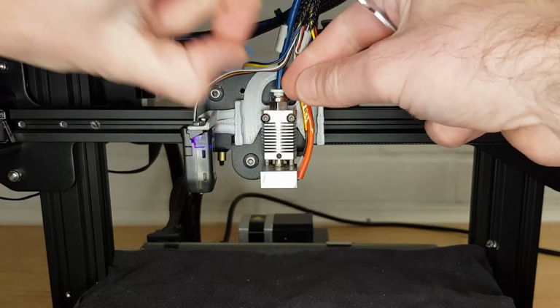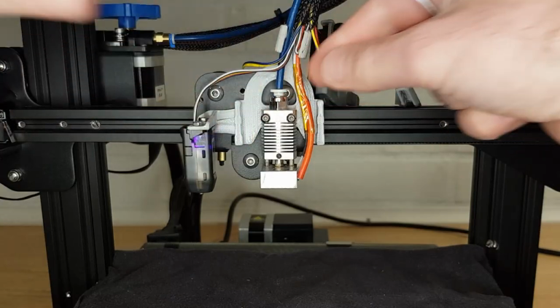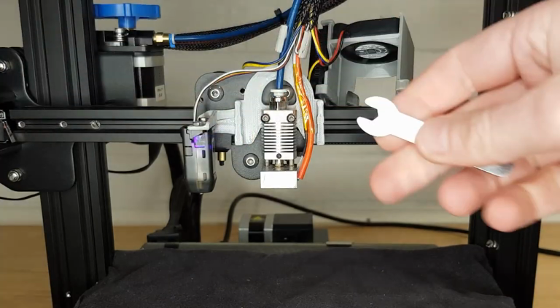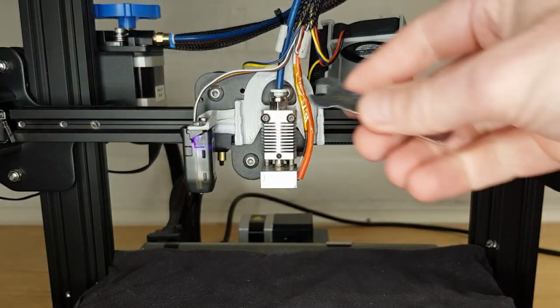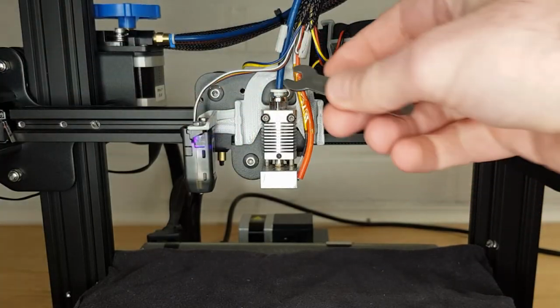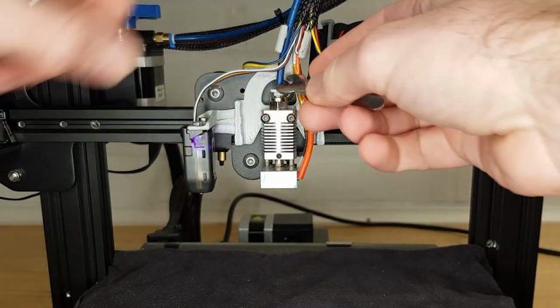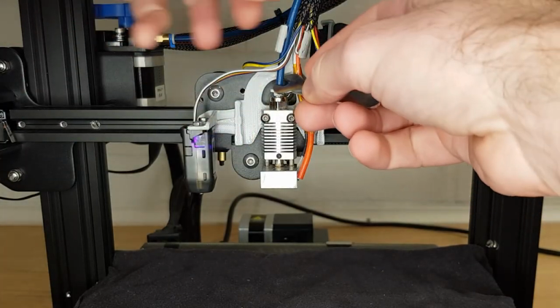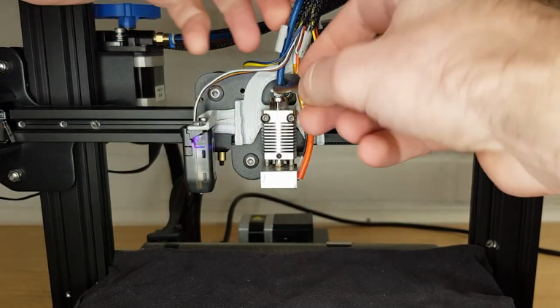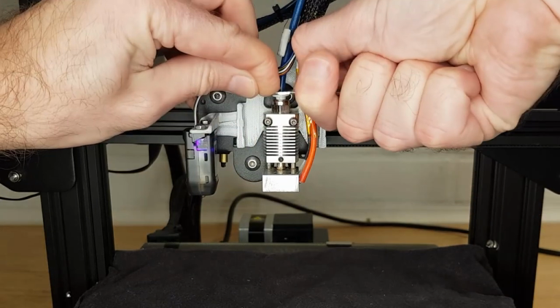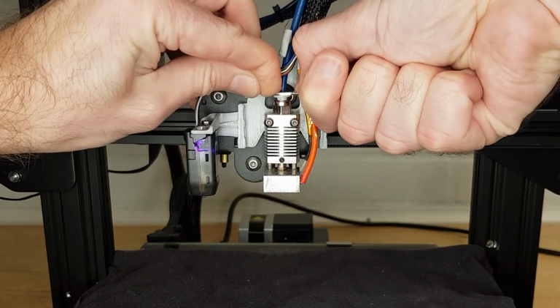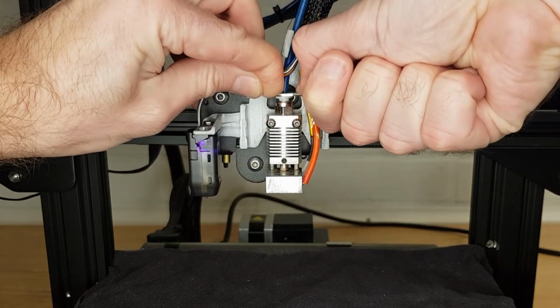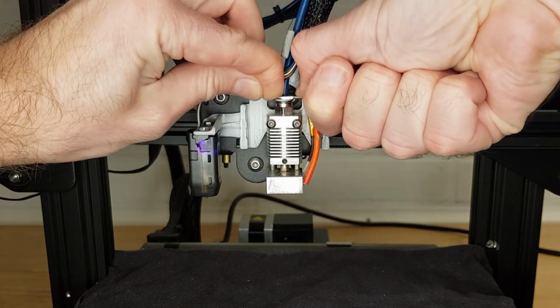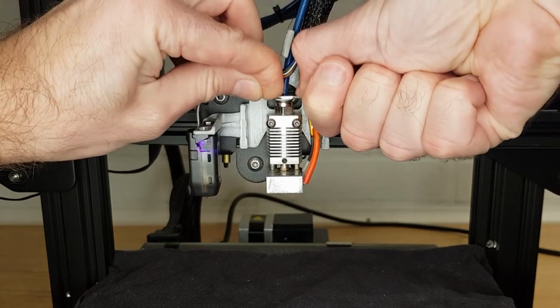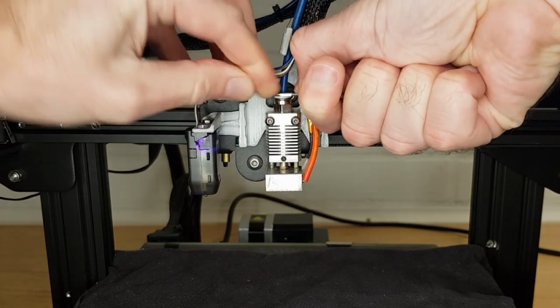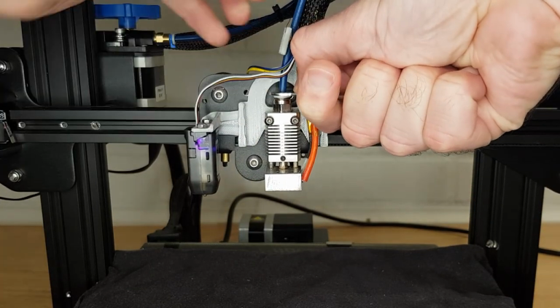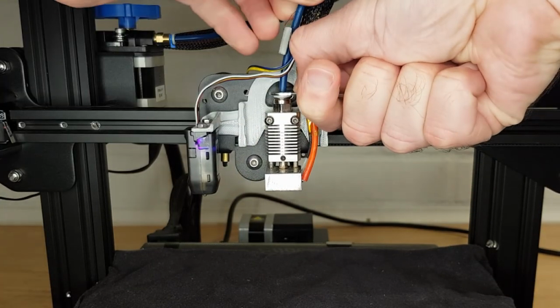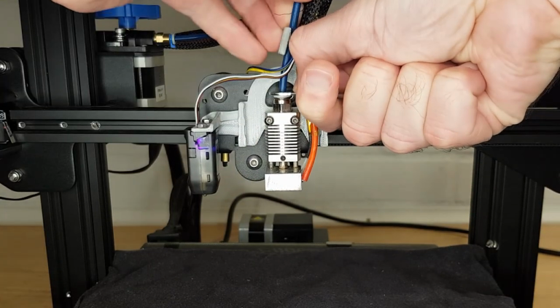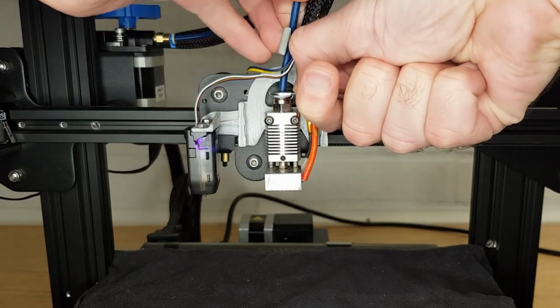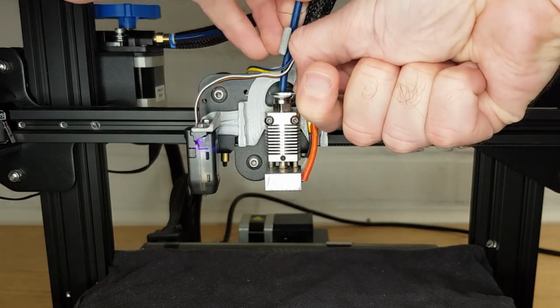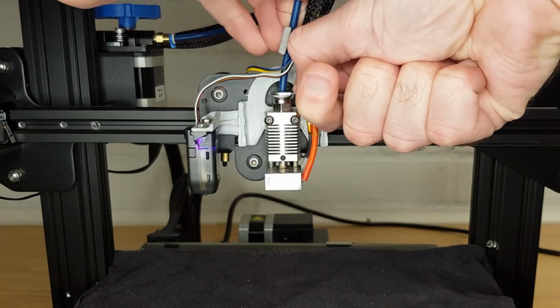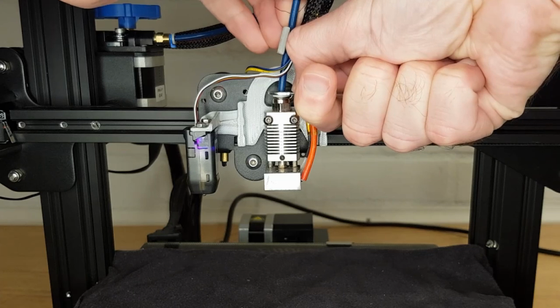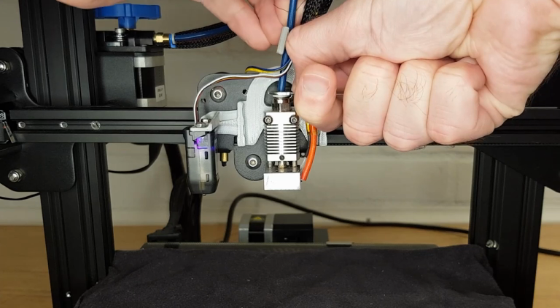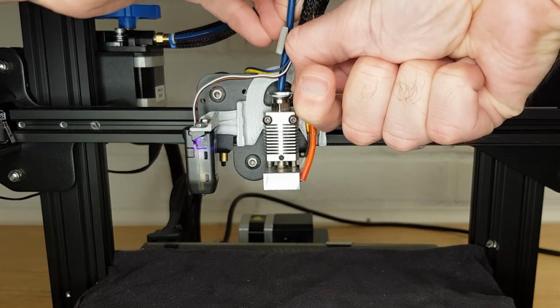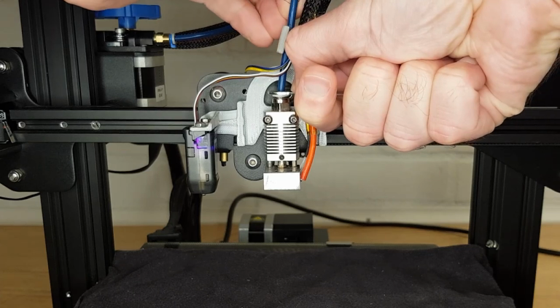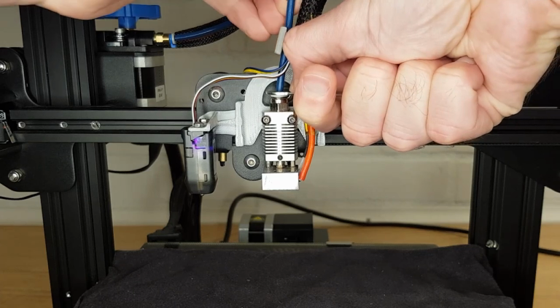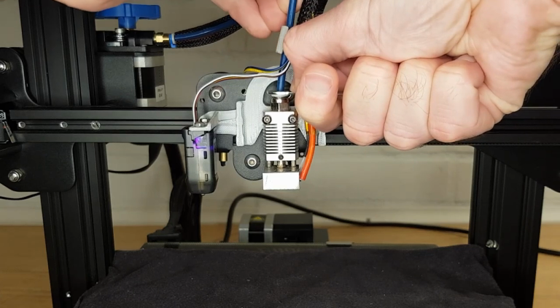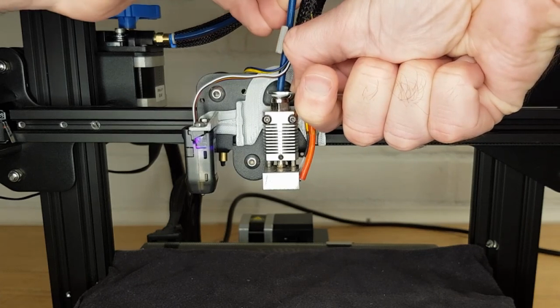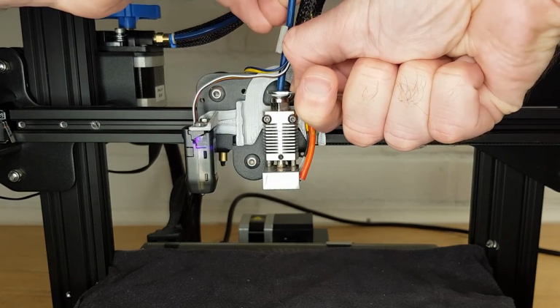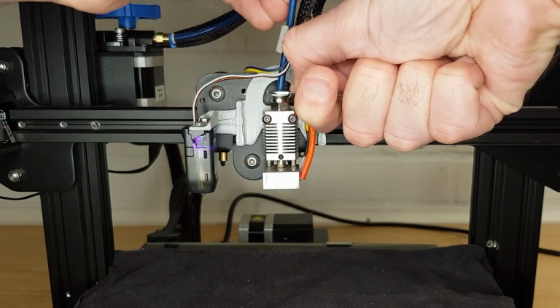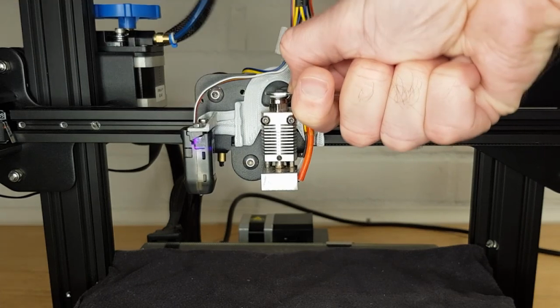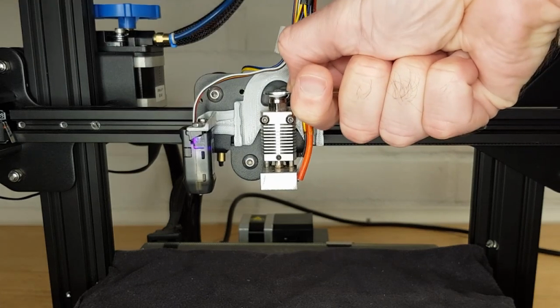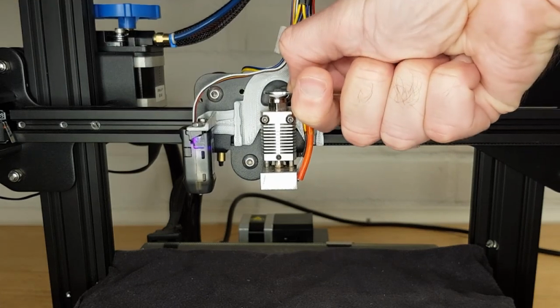Once your nozzle is removed, push down on the collar on the top of the pneumatic fitting with a small spanner and pull the Bowden tube out.